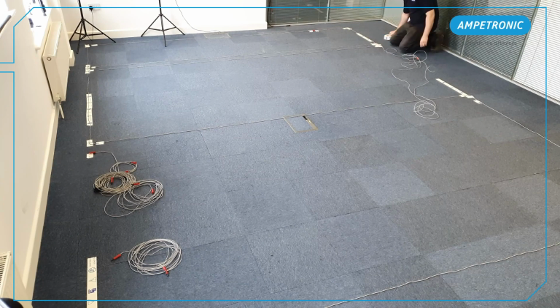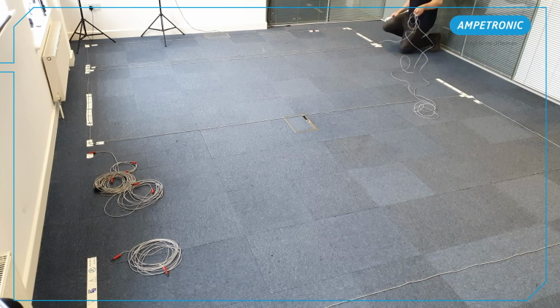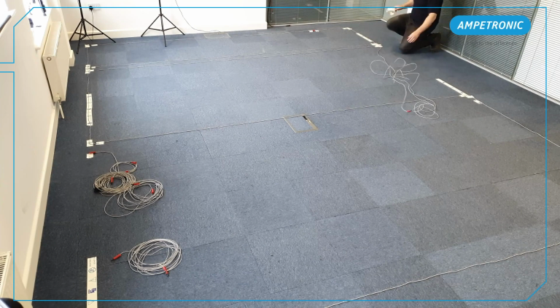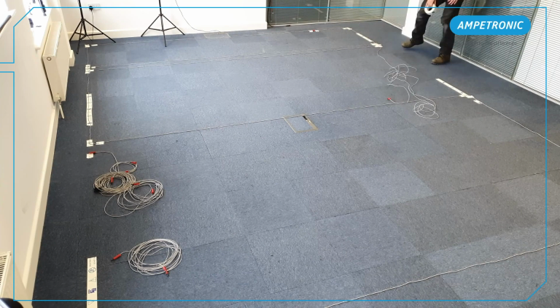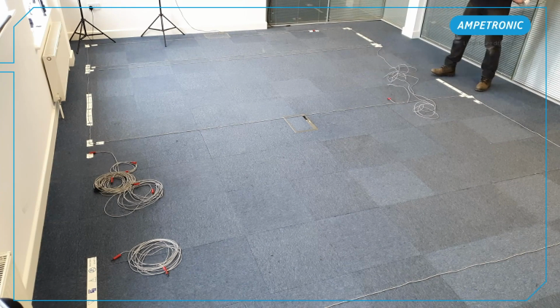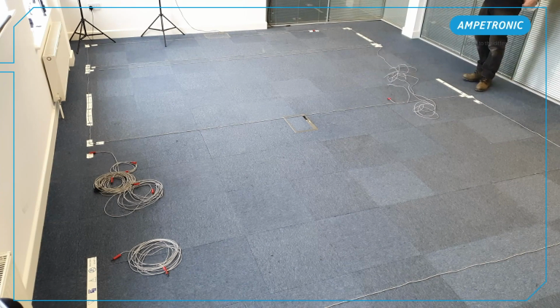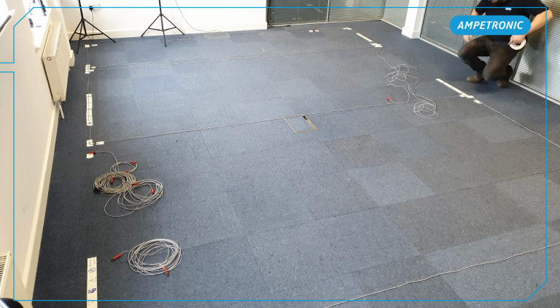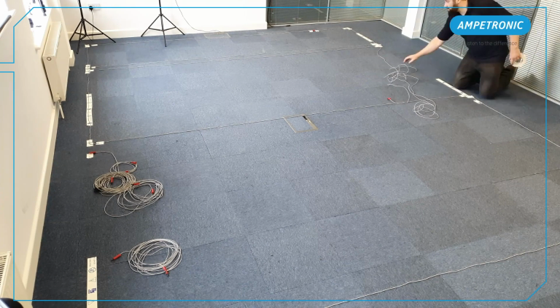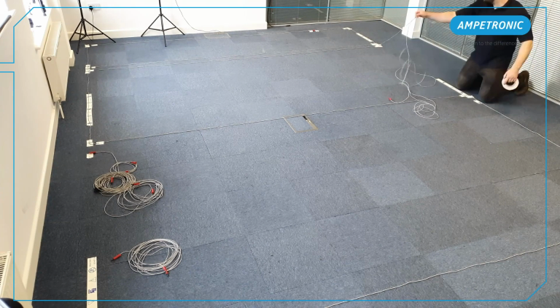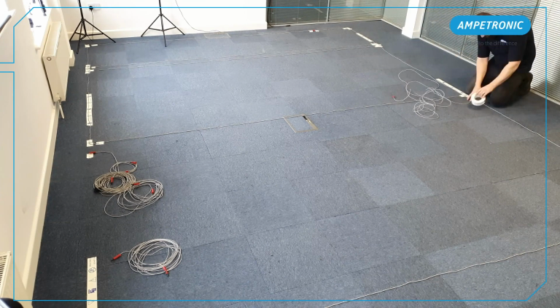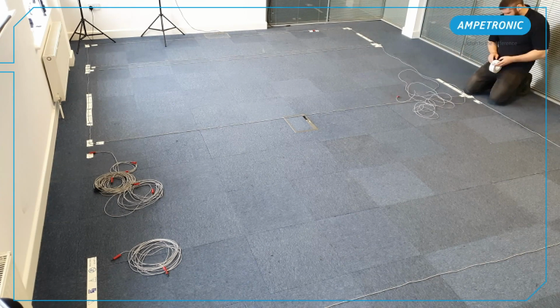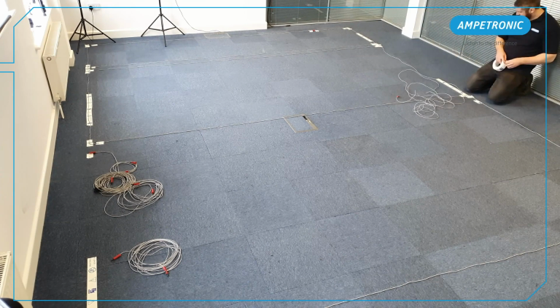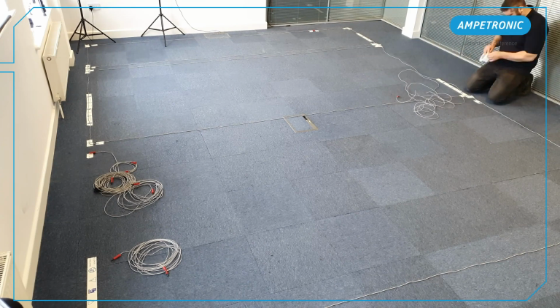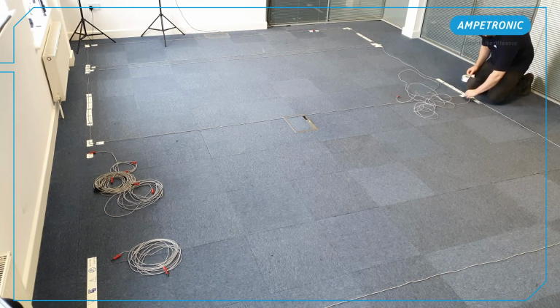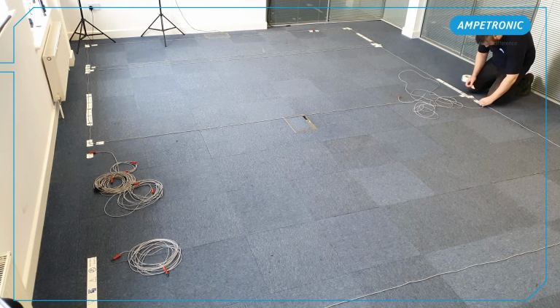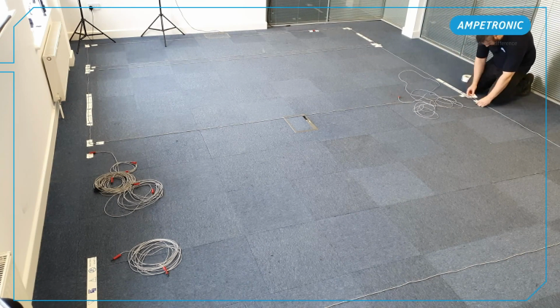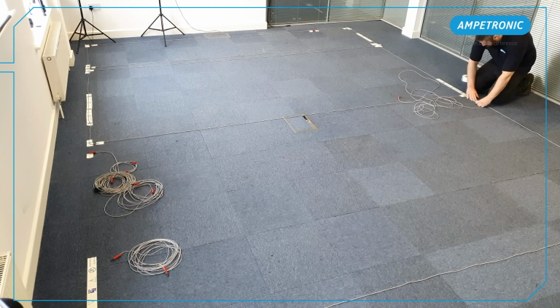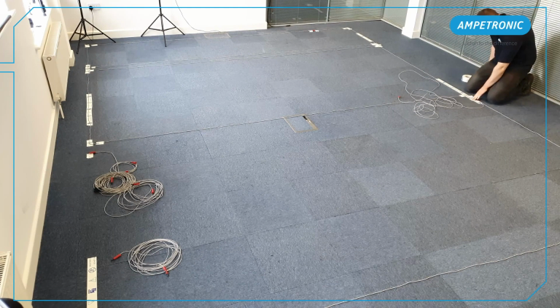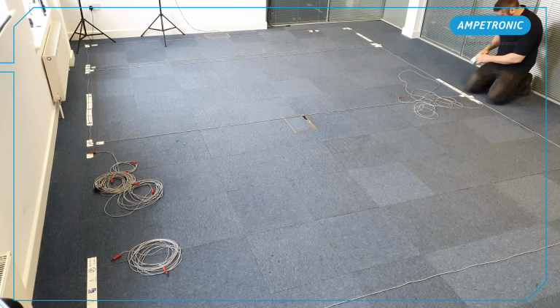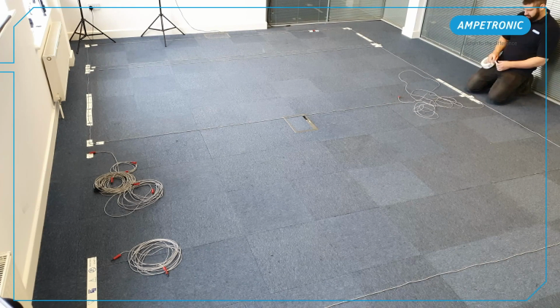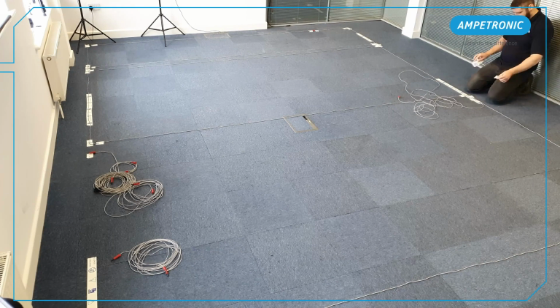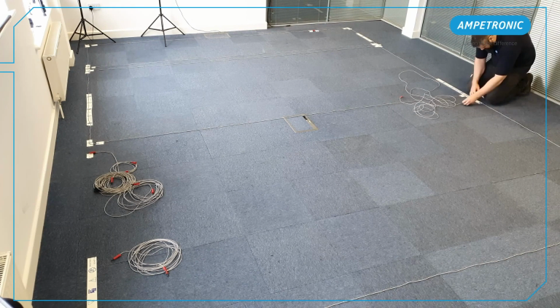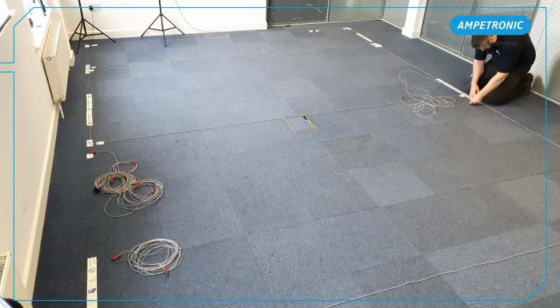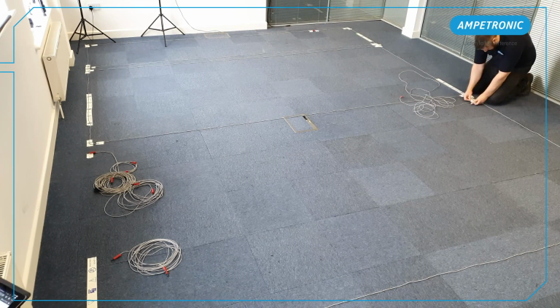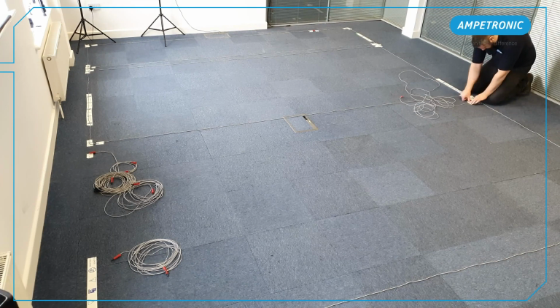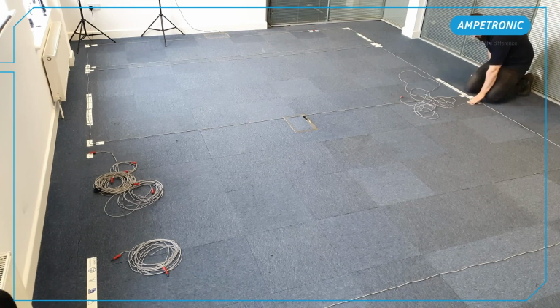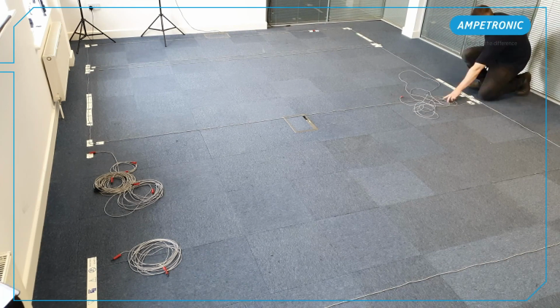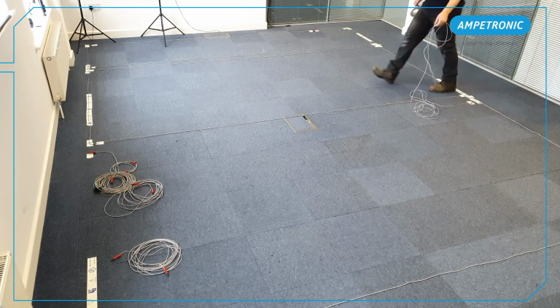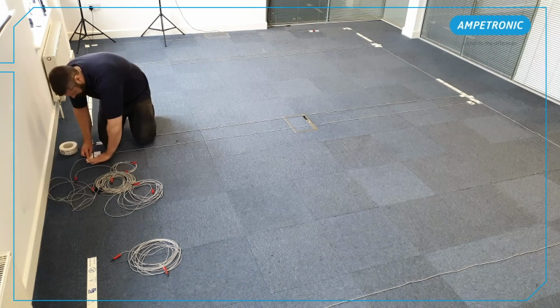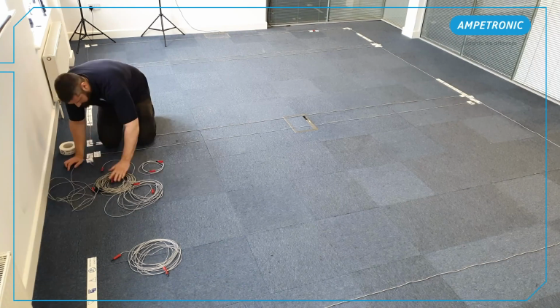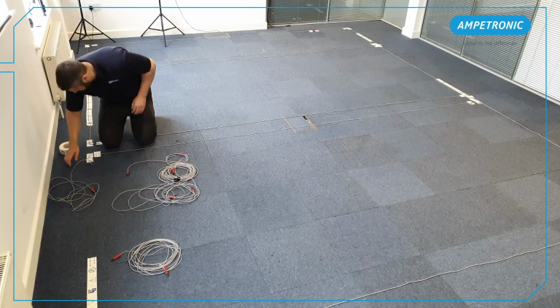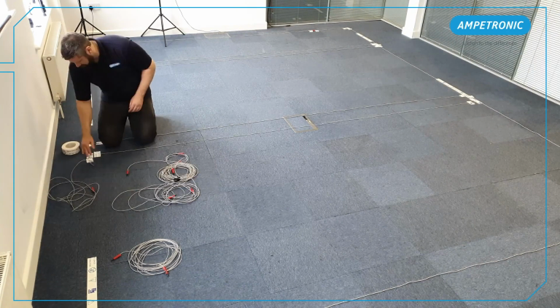Make sure to clearly identify the tails of each array after installing, to make sure the feed cable and amplifier connections are made correctly.